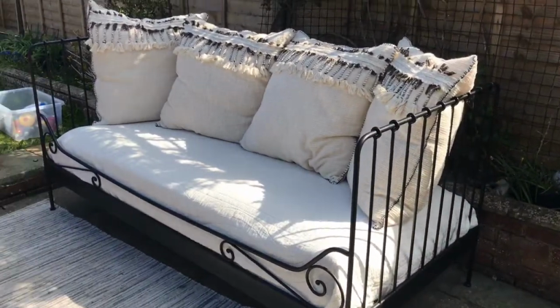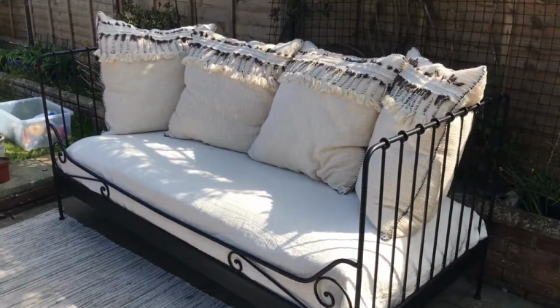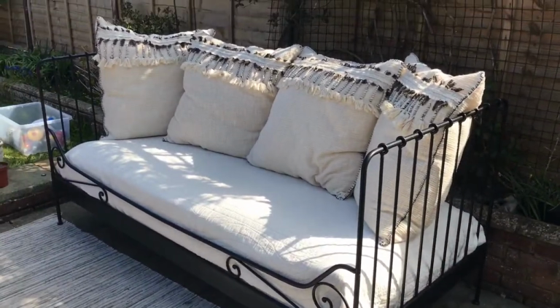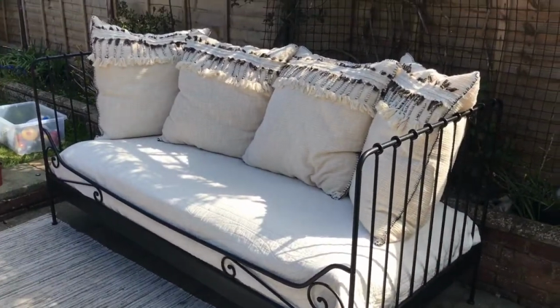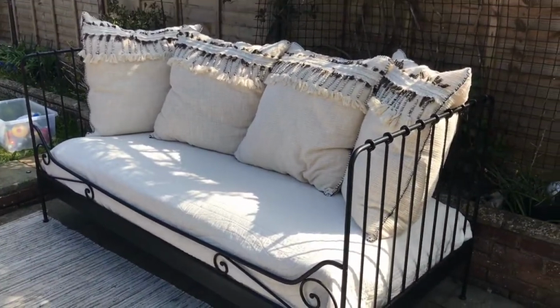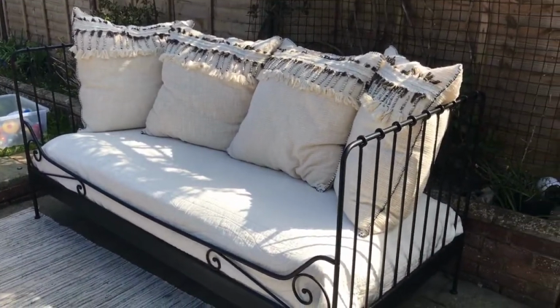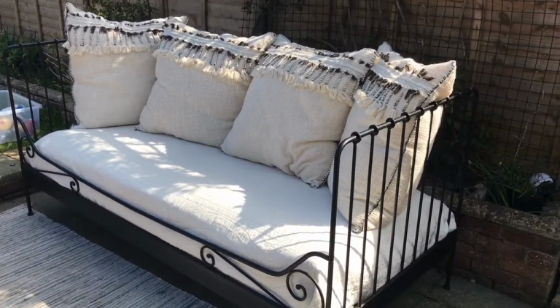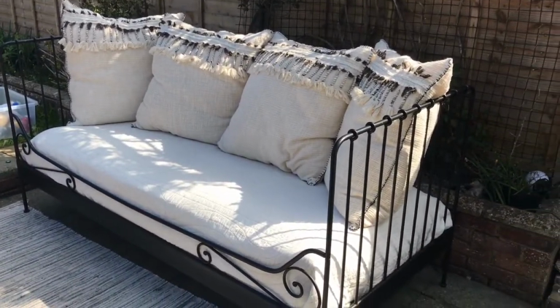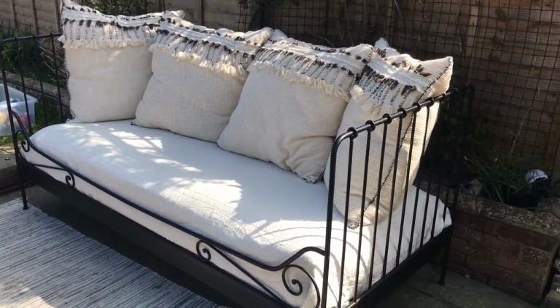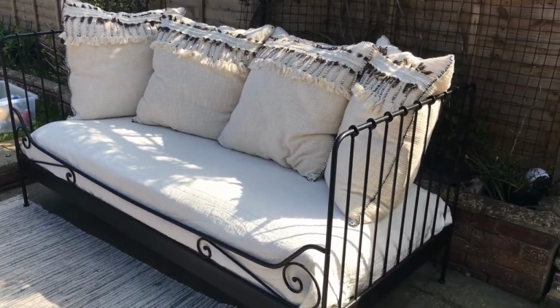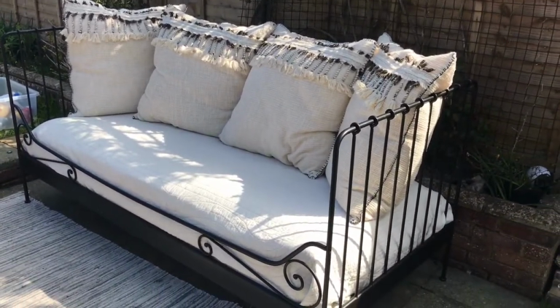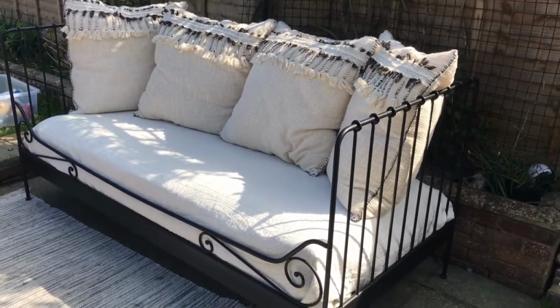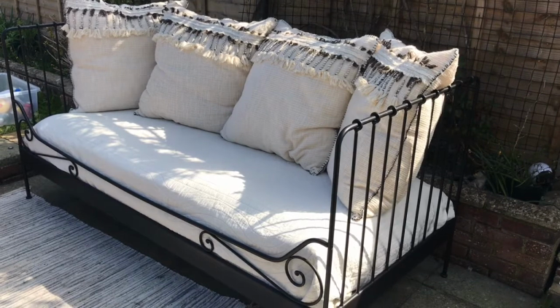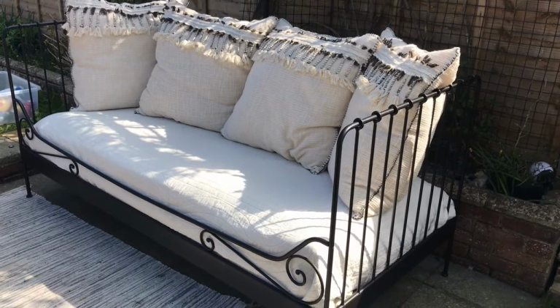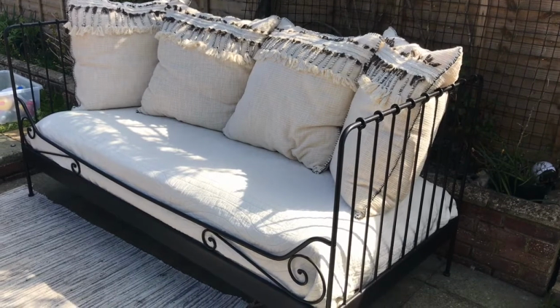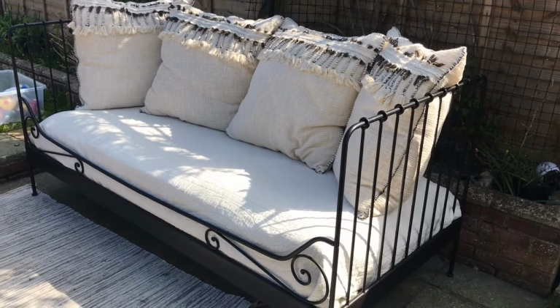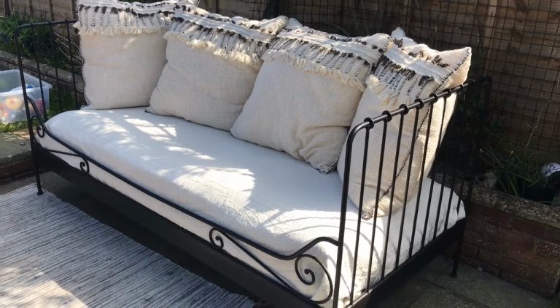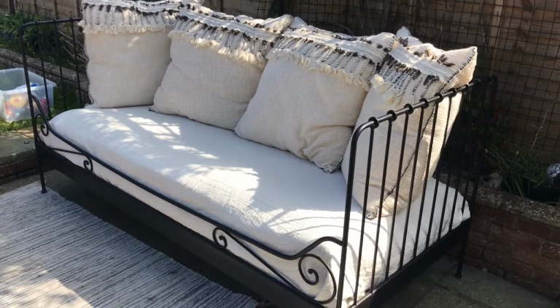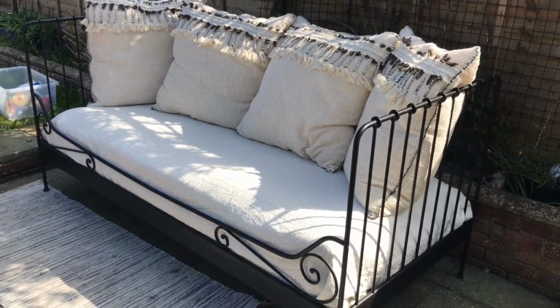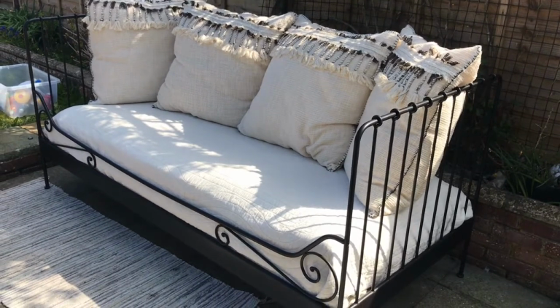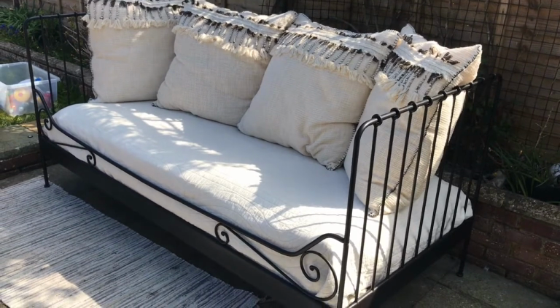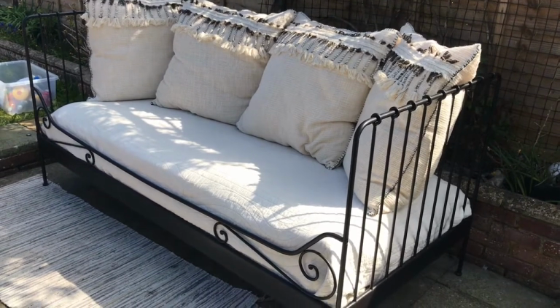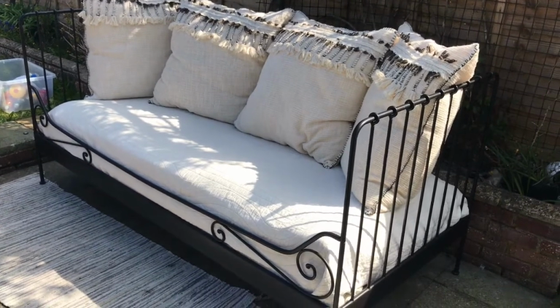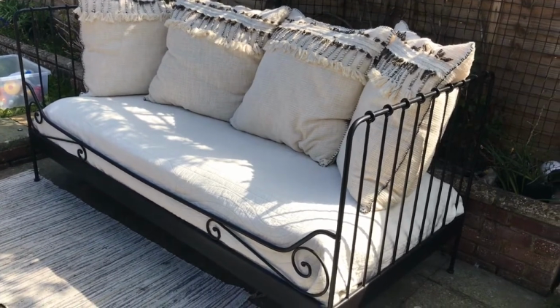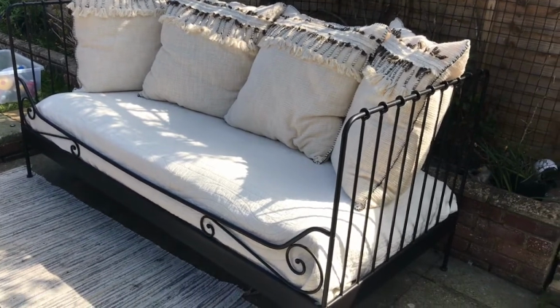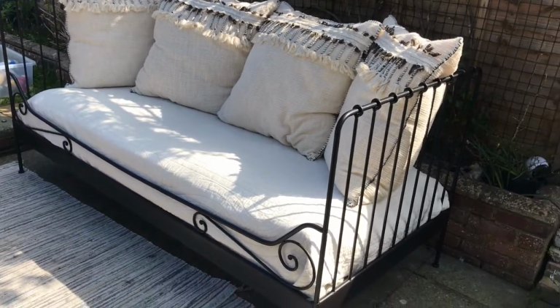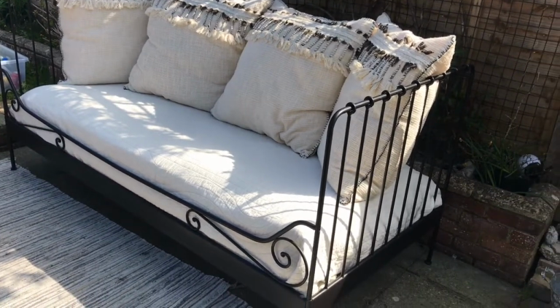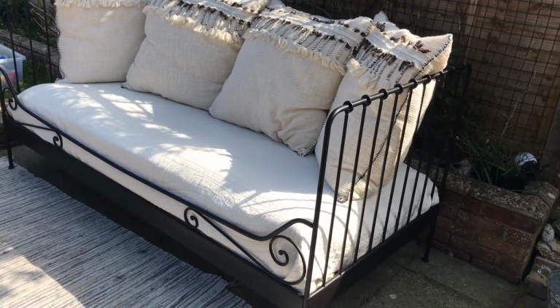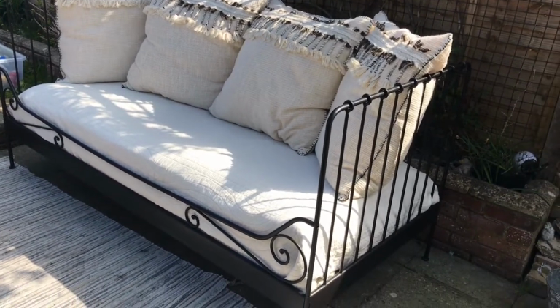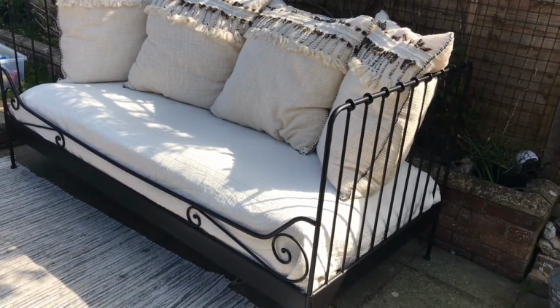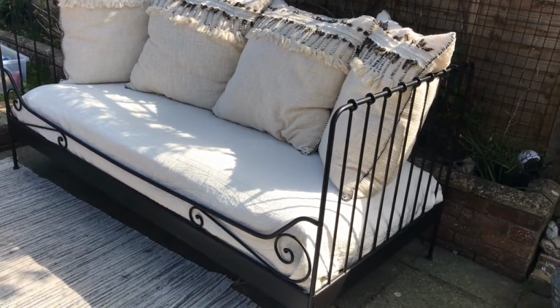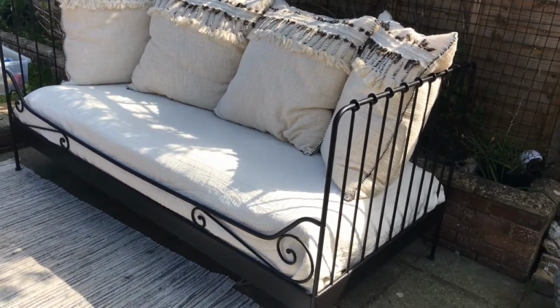Bring on the English summer! This is going to be in and out like a yo-yo so it doesn't get wet.